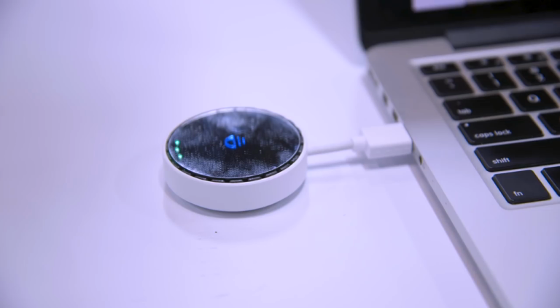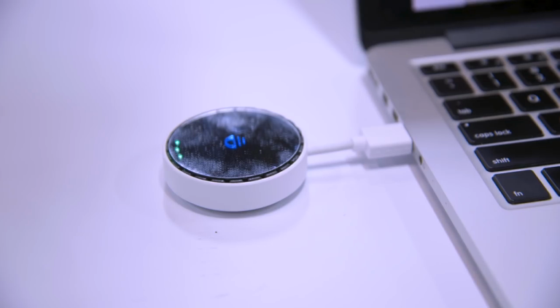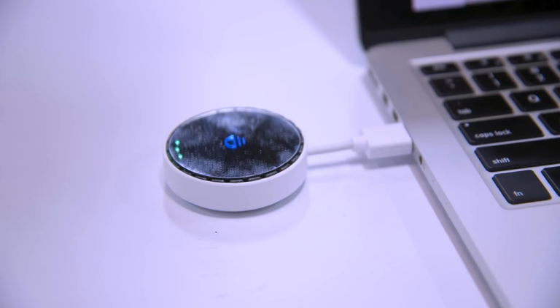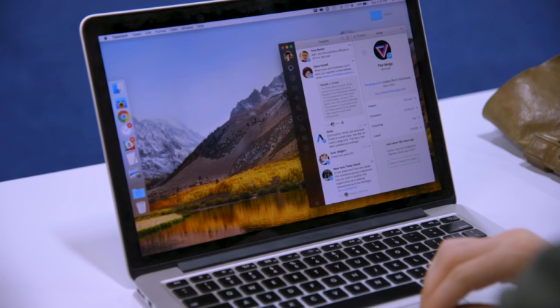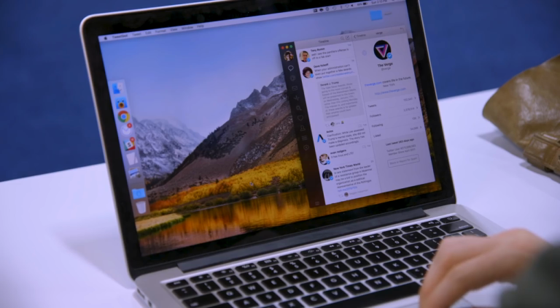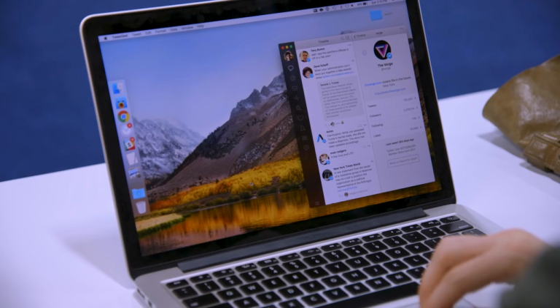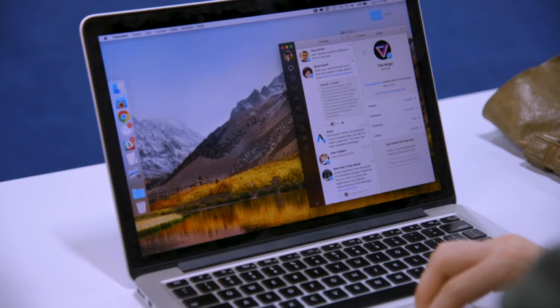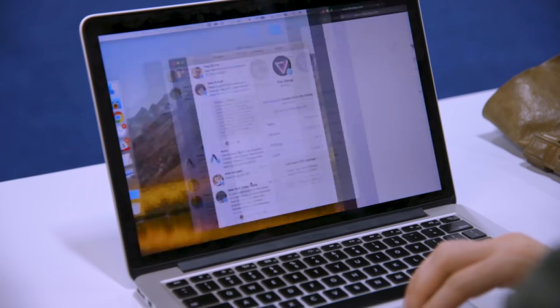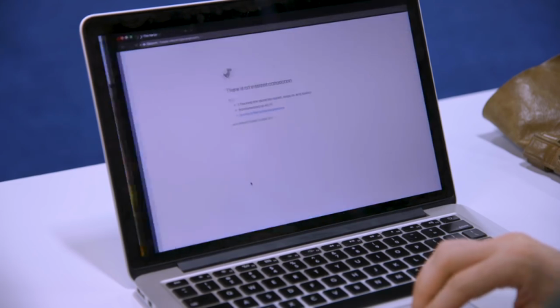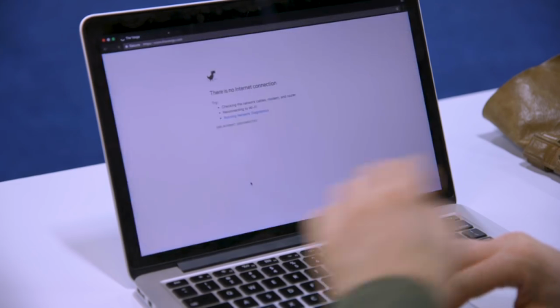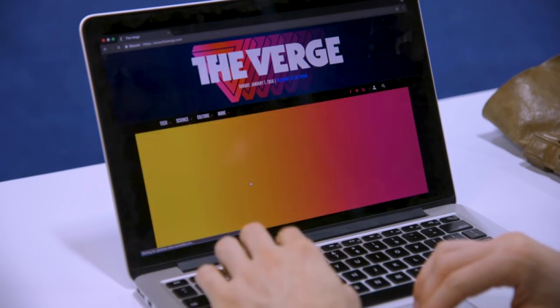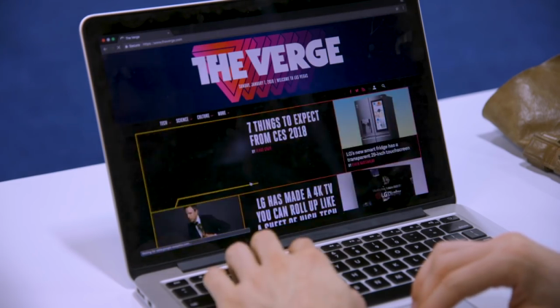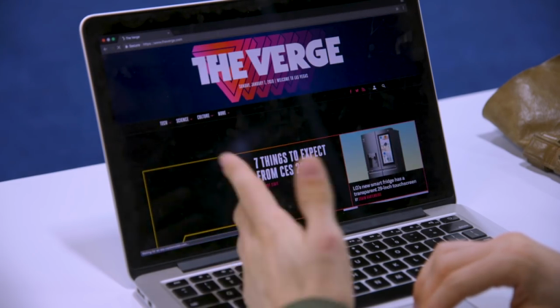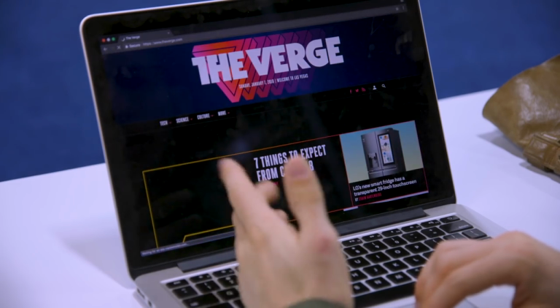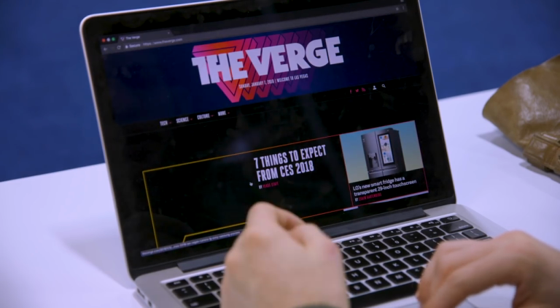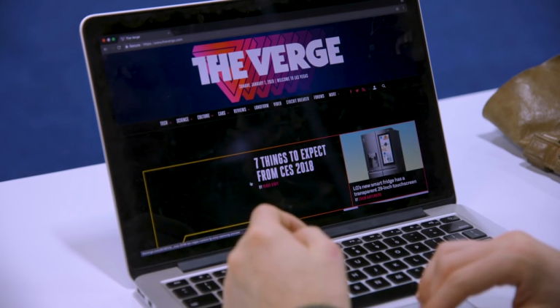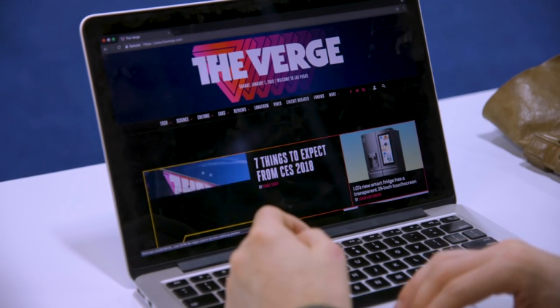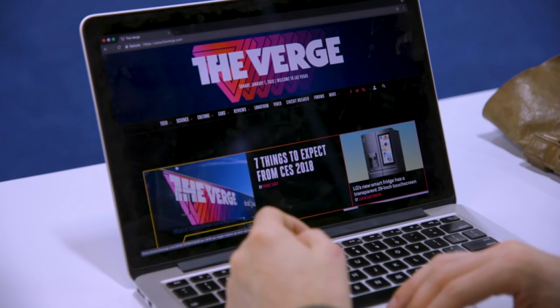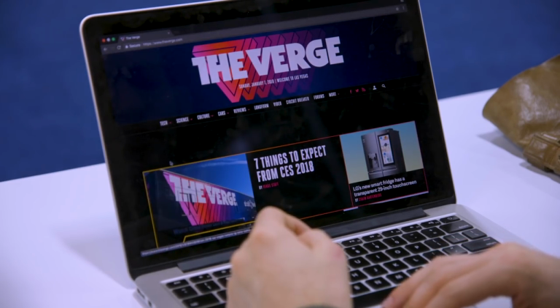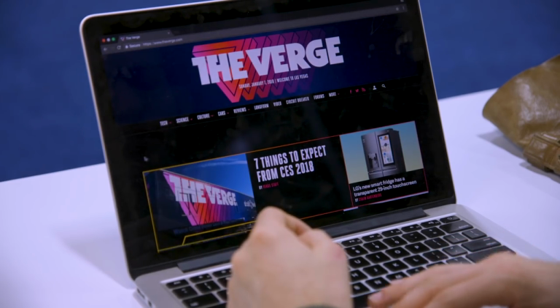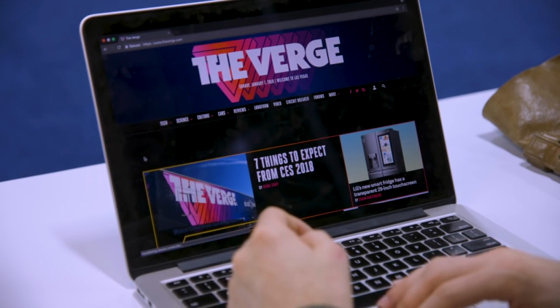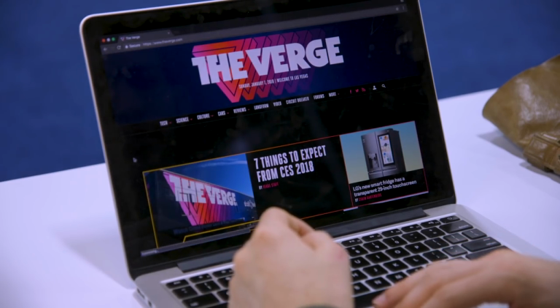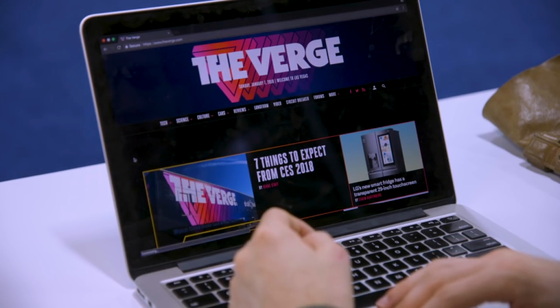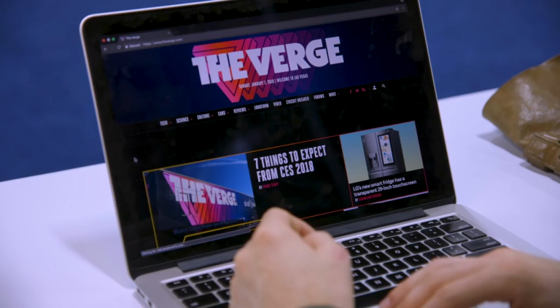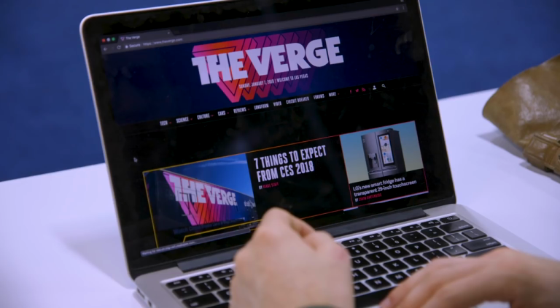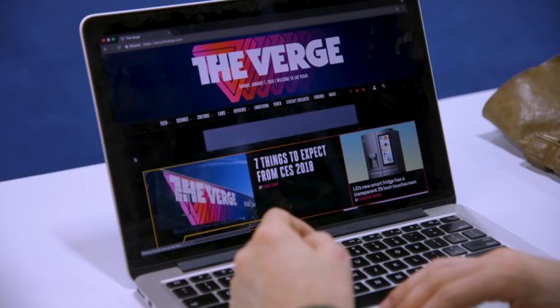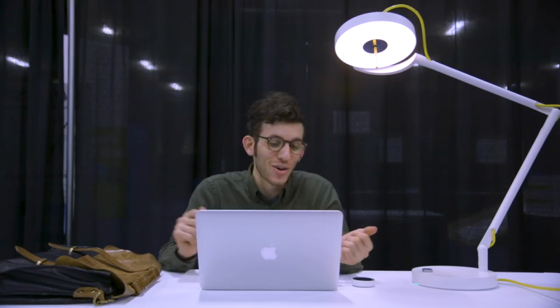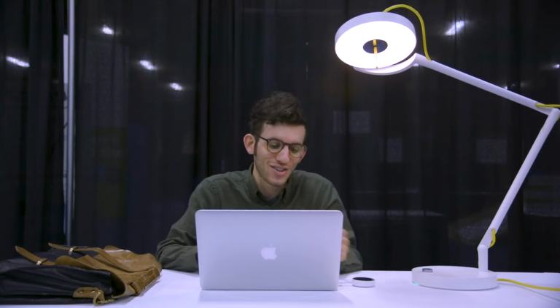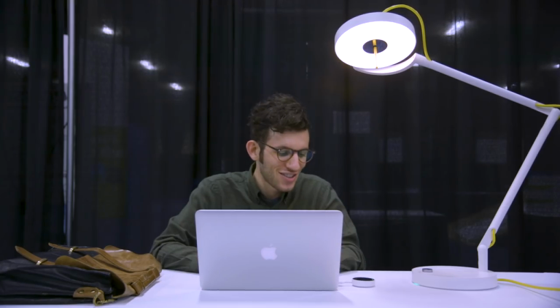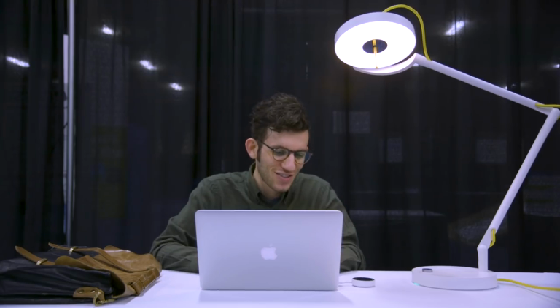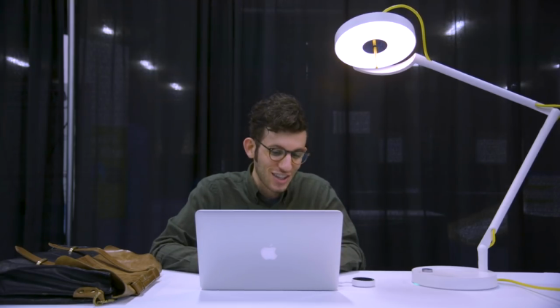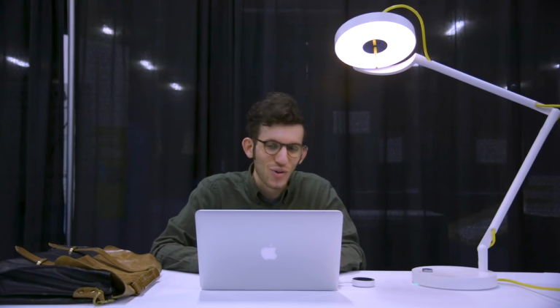It's blinking green right now and I'm just gonna go to The Verge. I think it's loading The Verge. Yeah, I just pulled up our website. It works. That's cool.